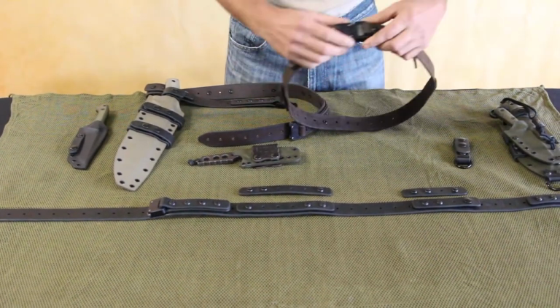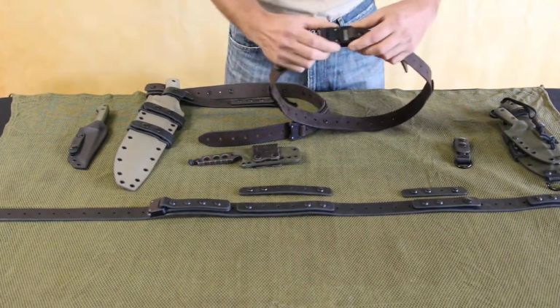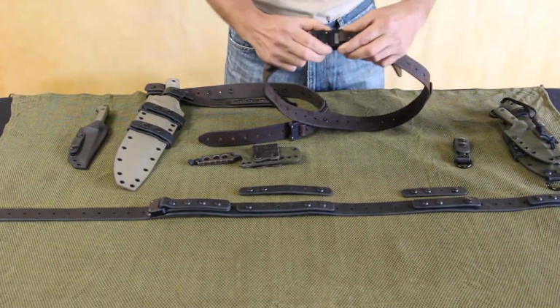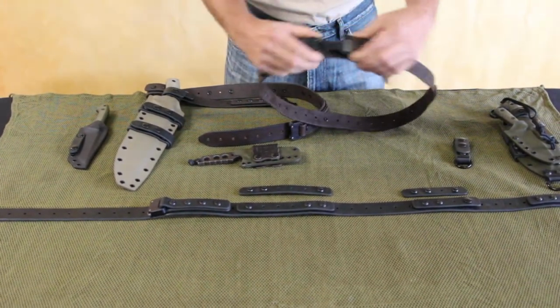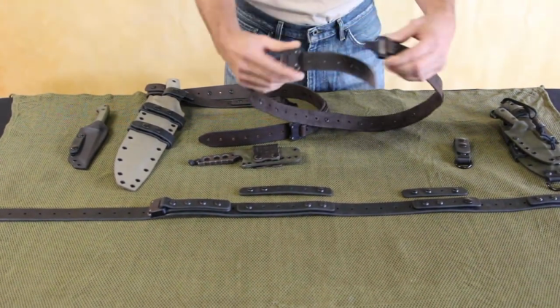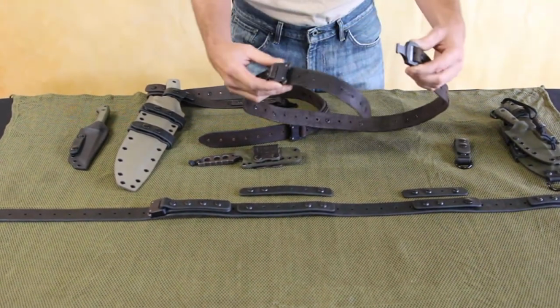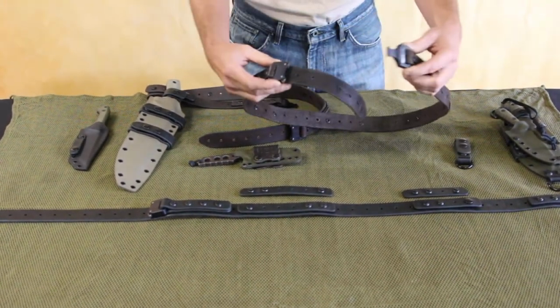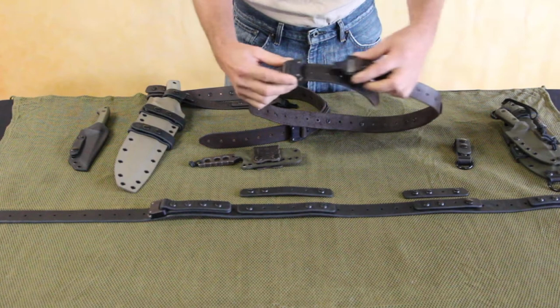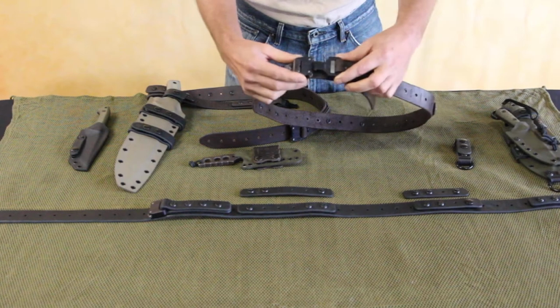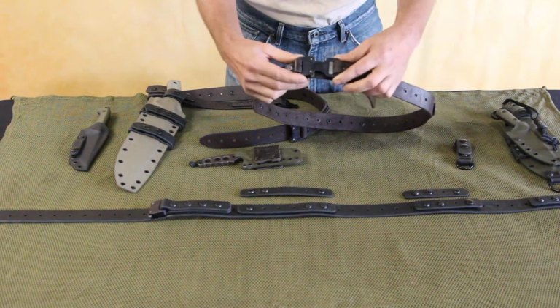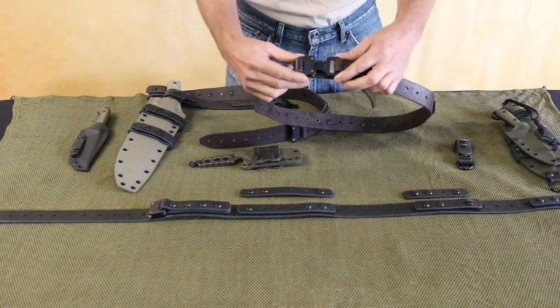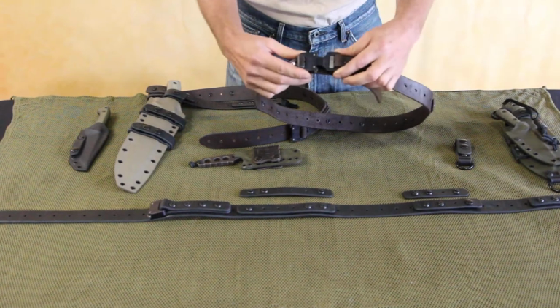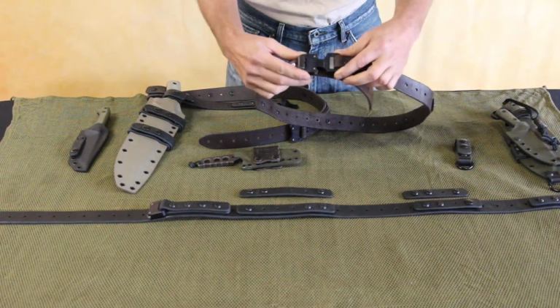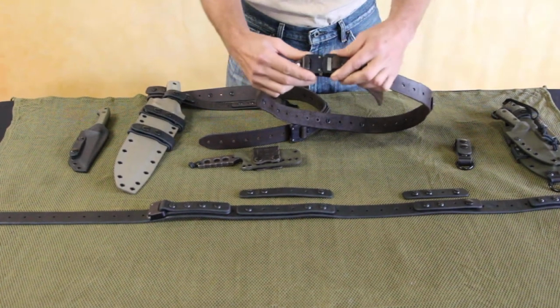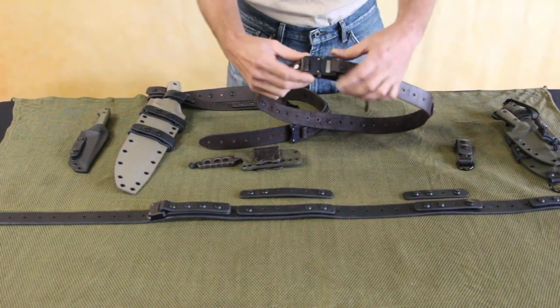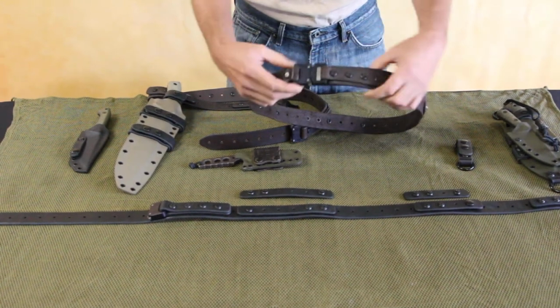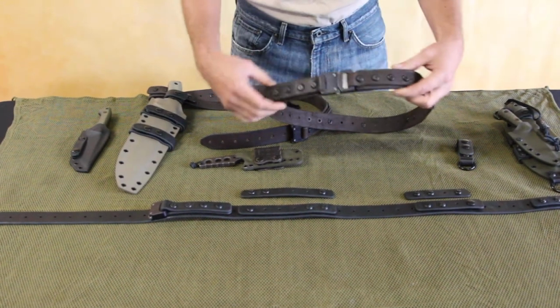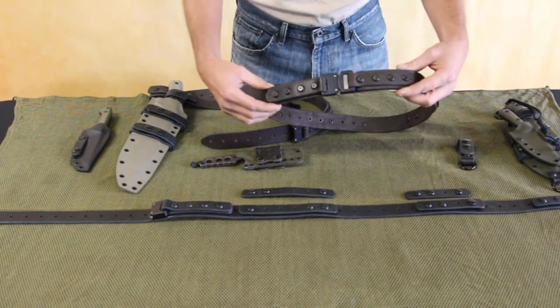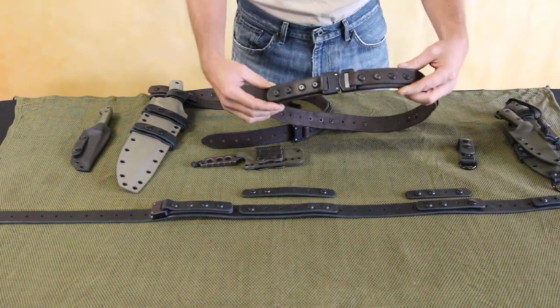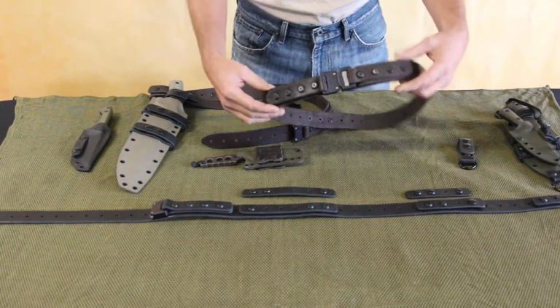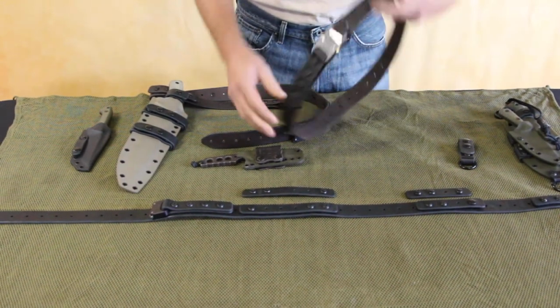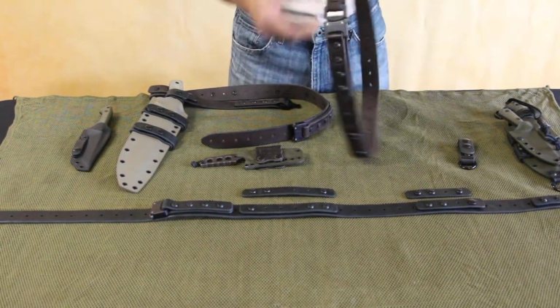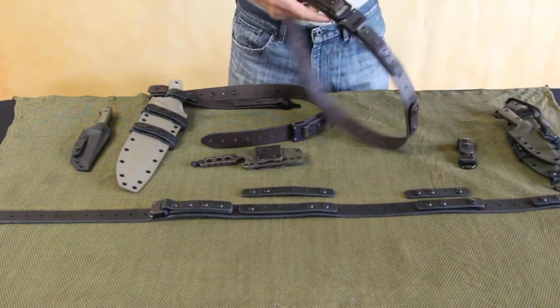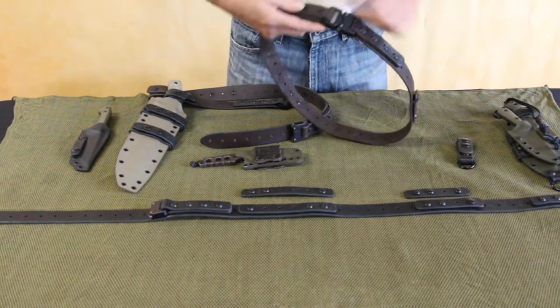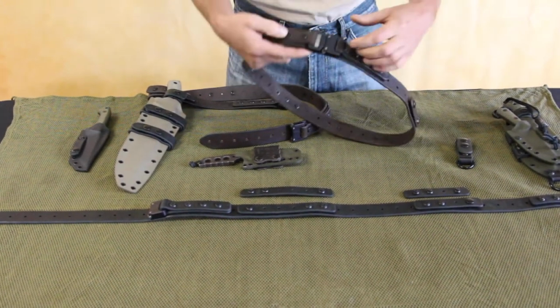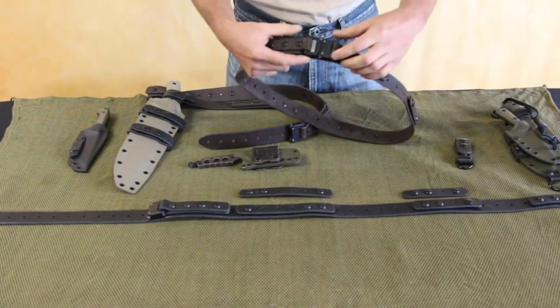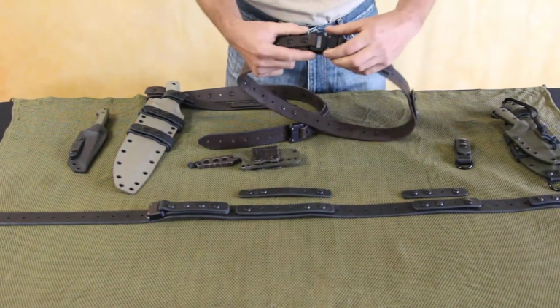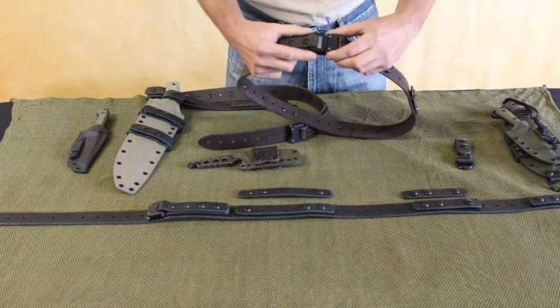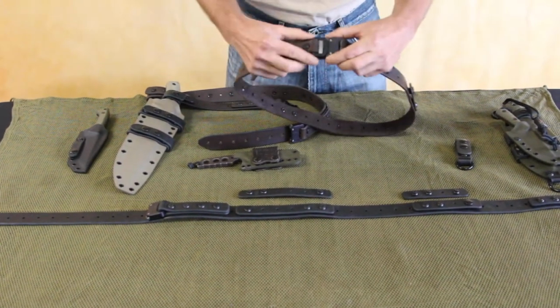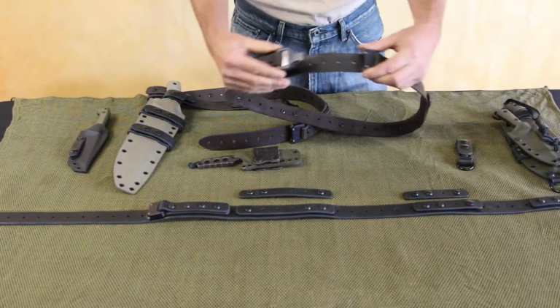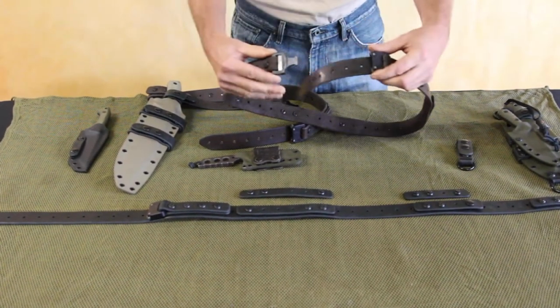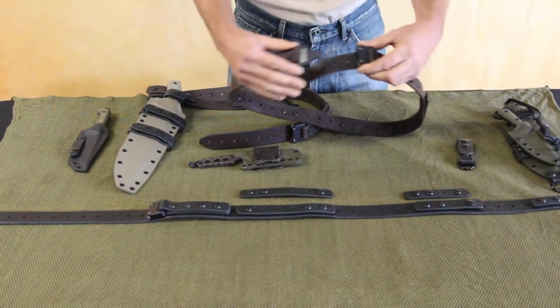We've got a quick detach cobra buckle, so once you get it set how you want it, it goes on and off super quick.